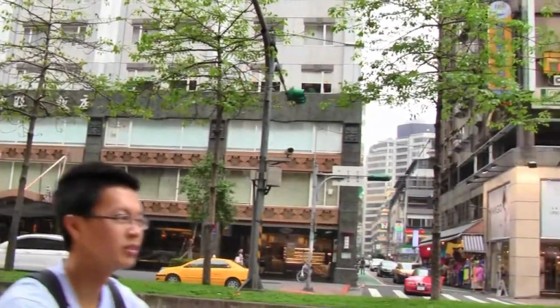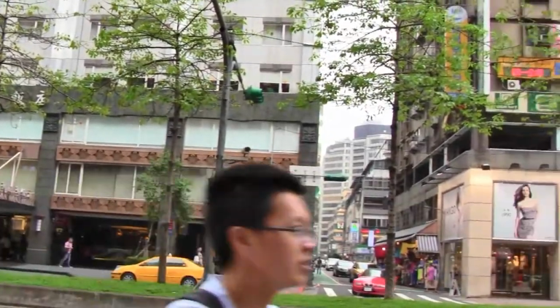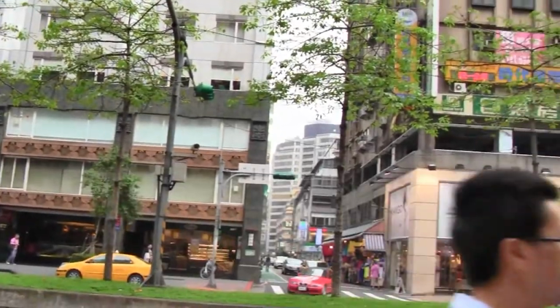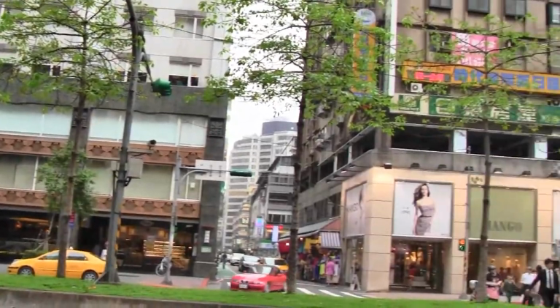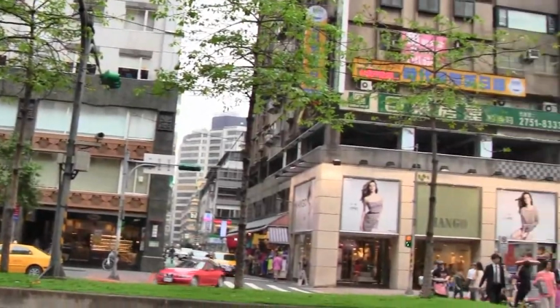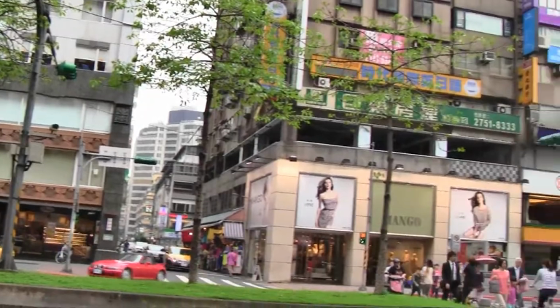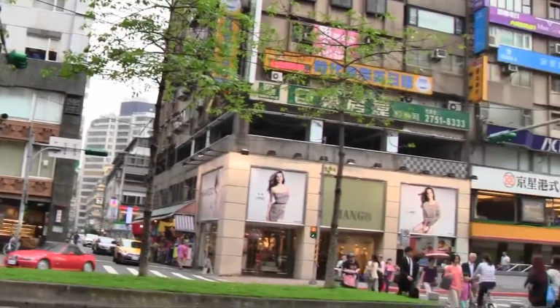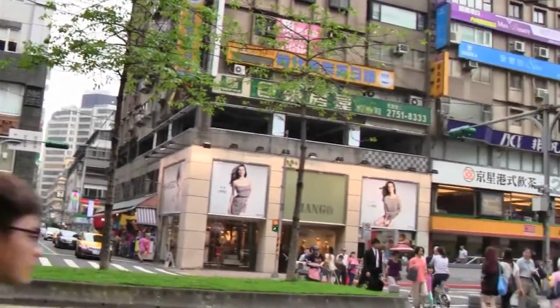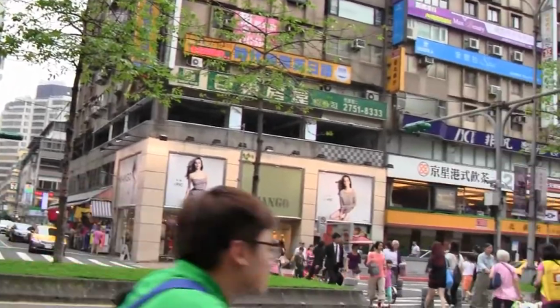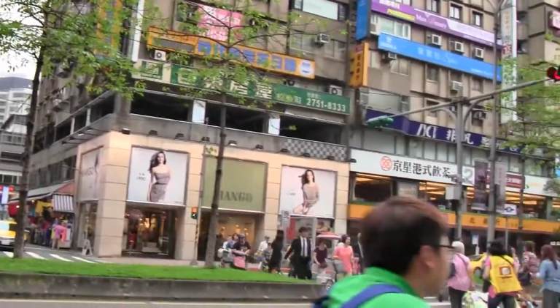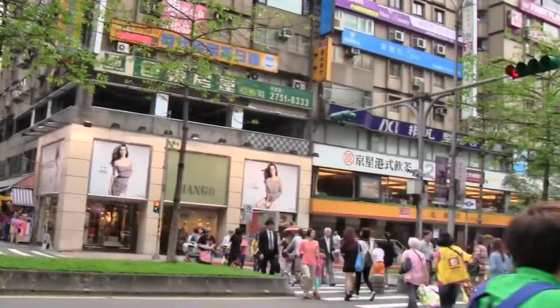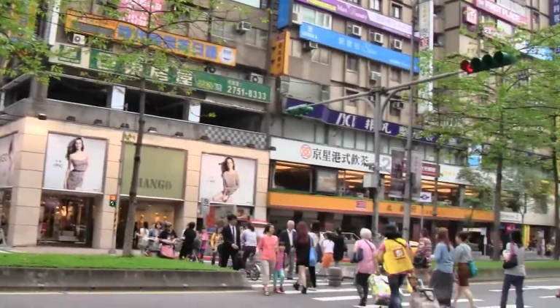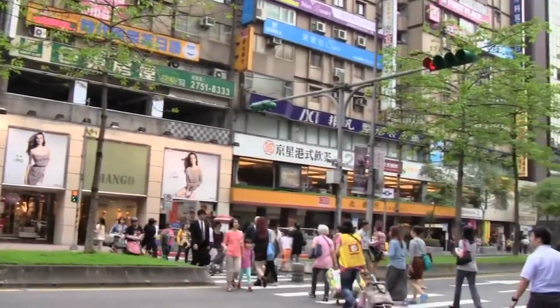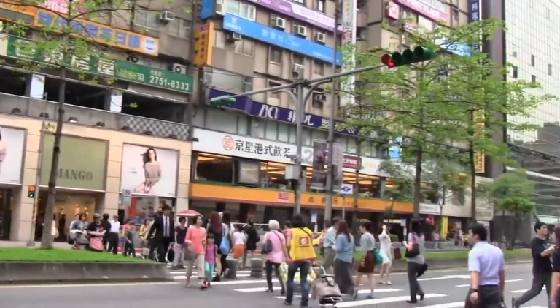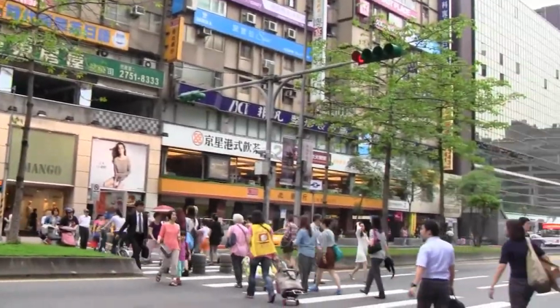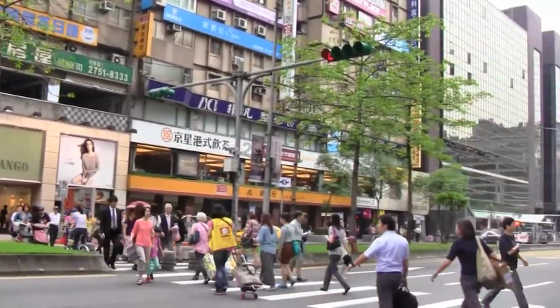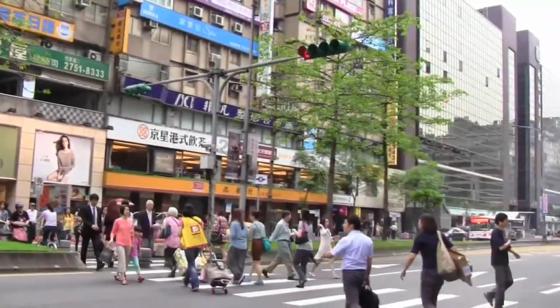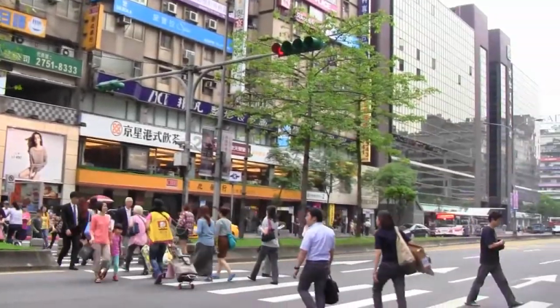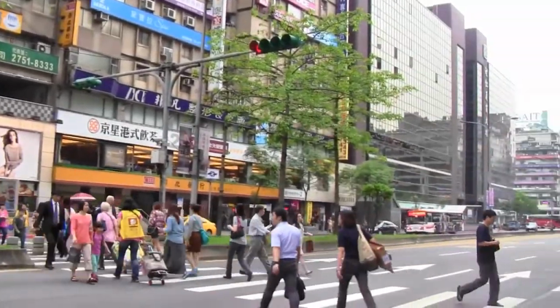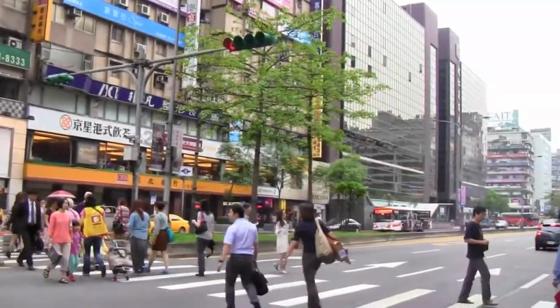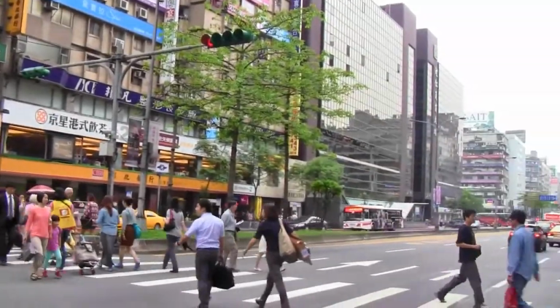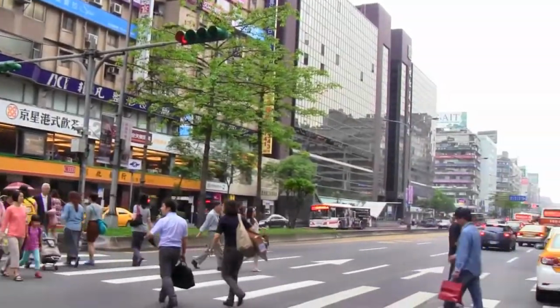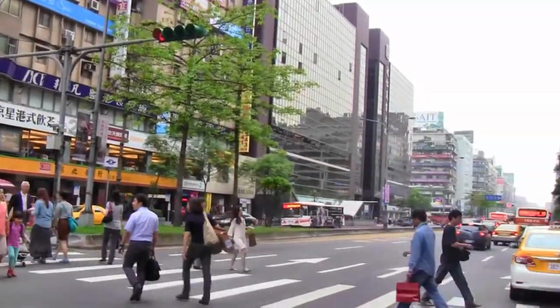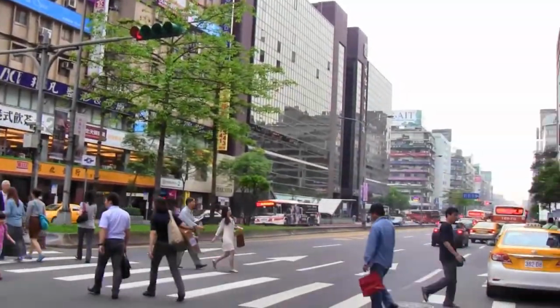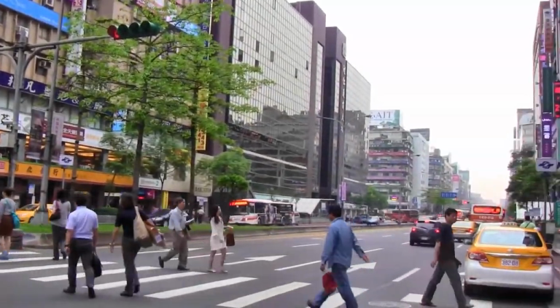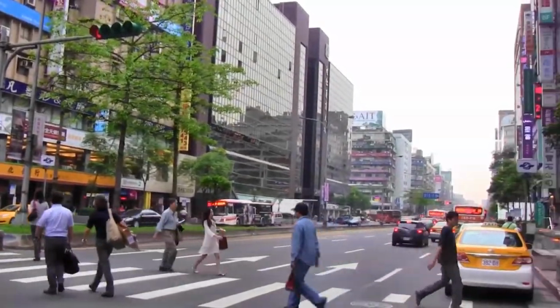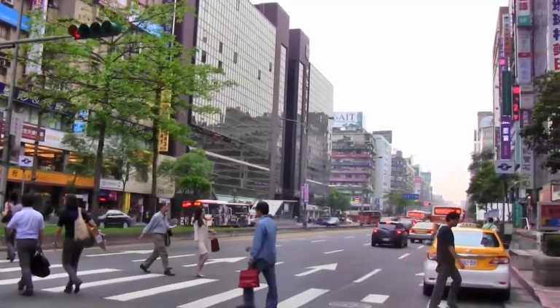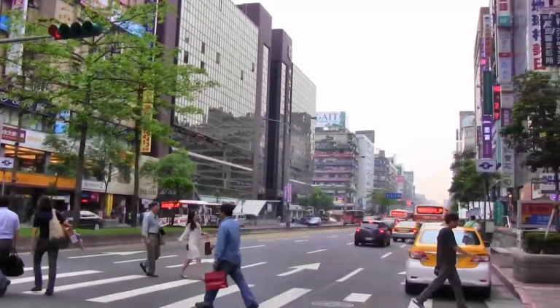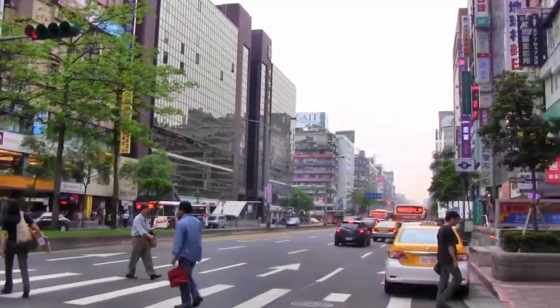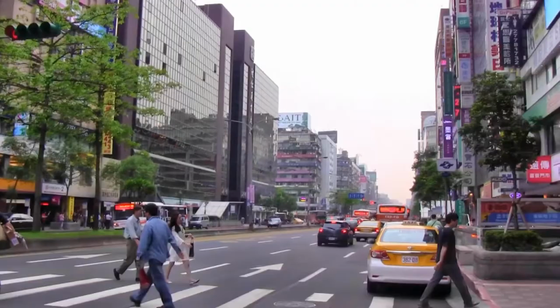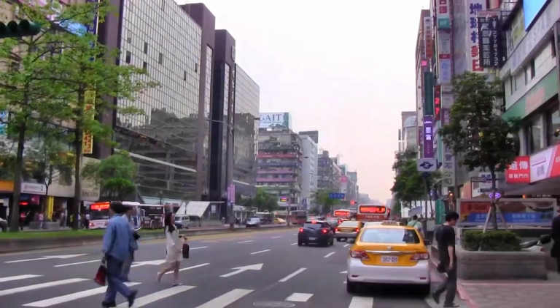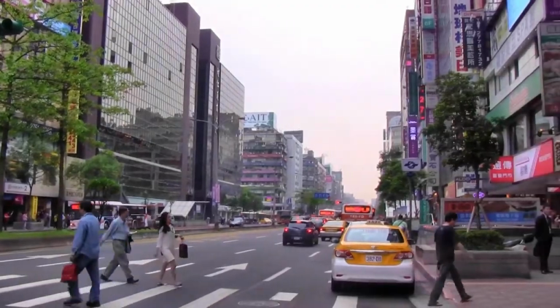The tanning salon we went to was on the third floor, almost directly across from the mango on that busy Zhongxia road area.